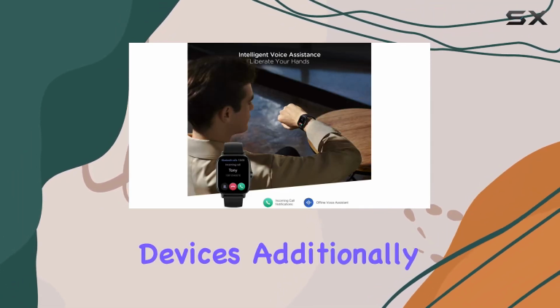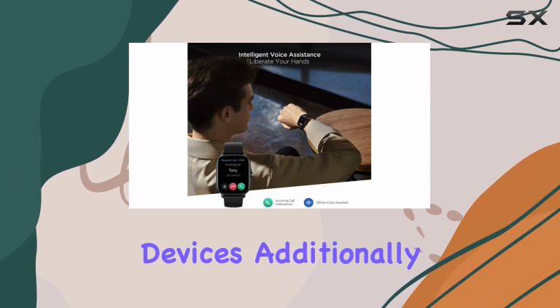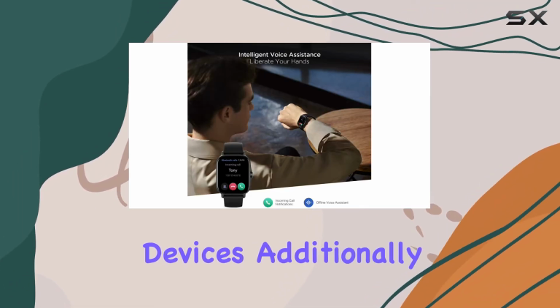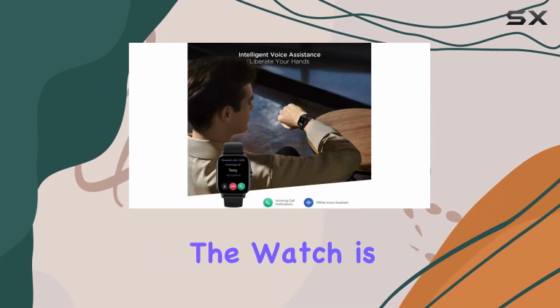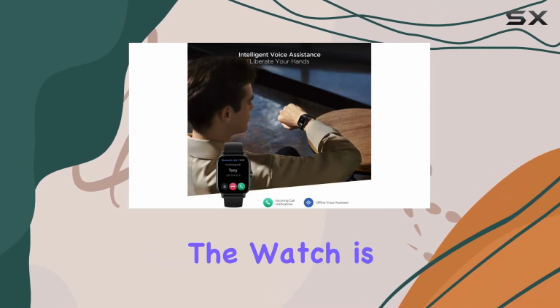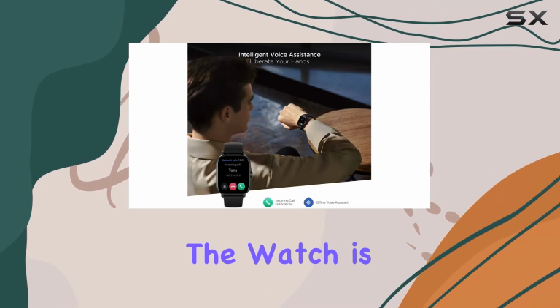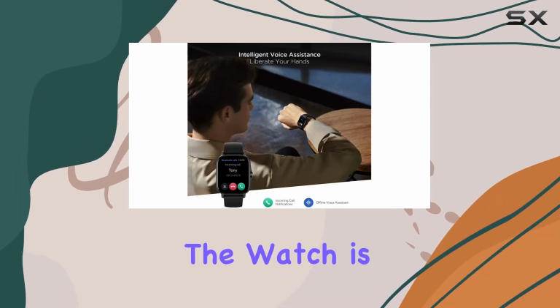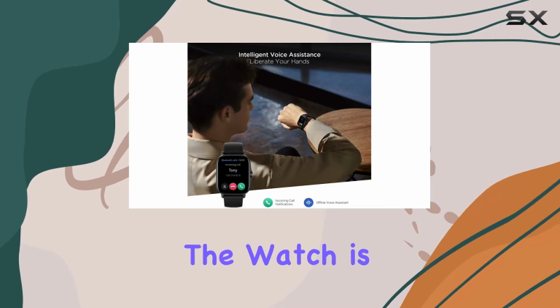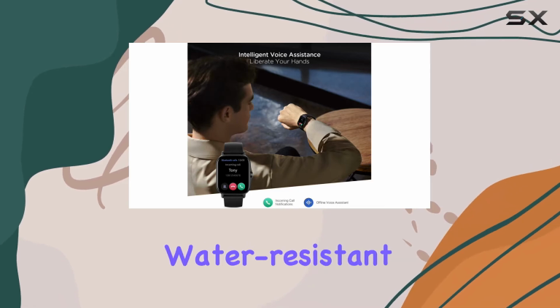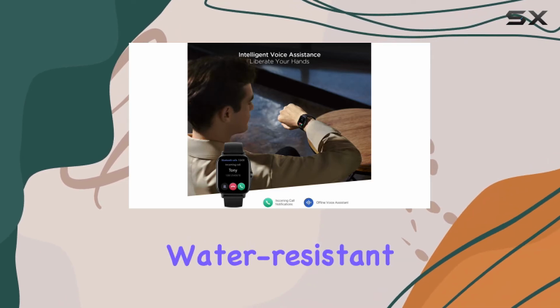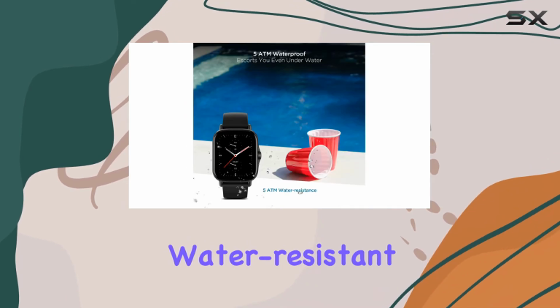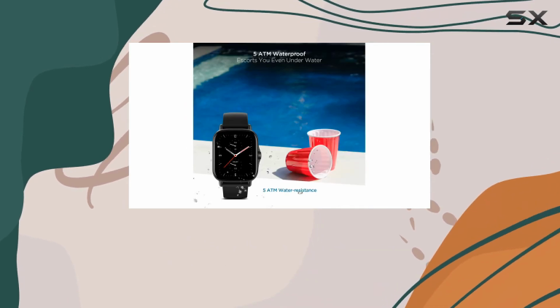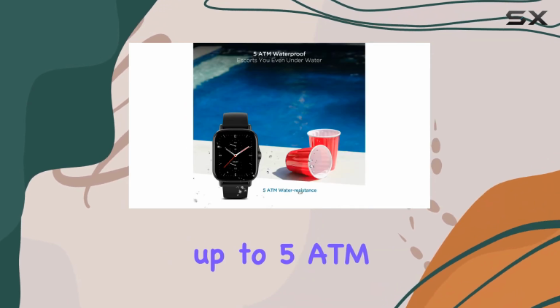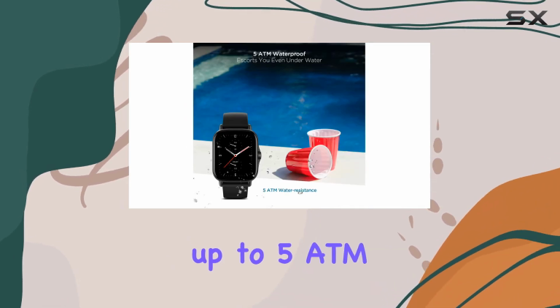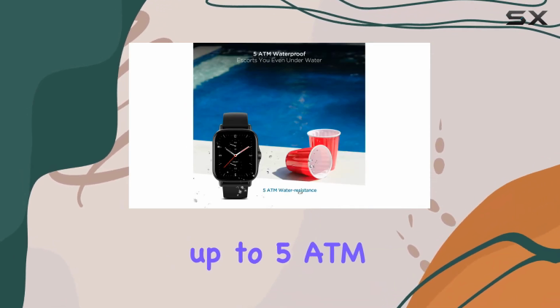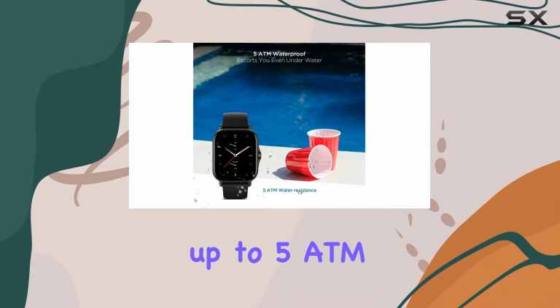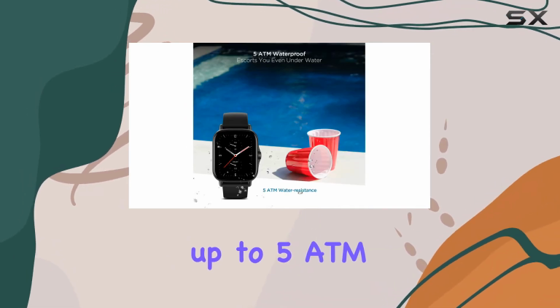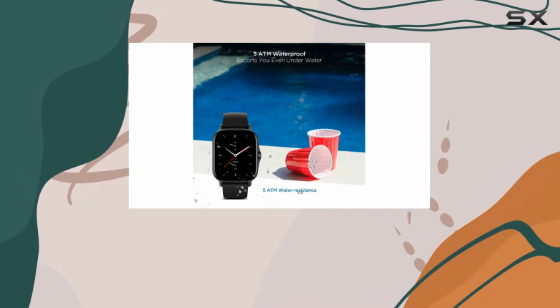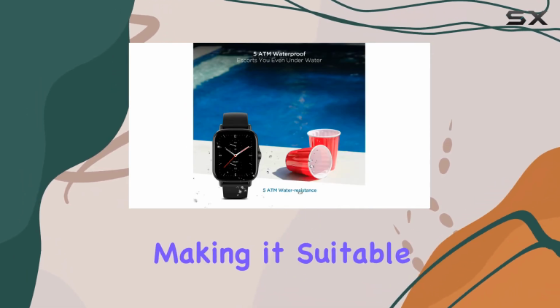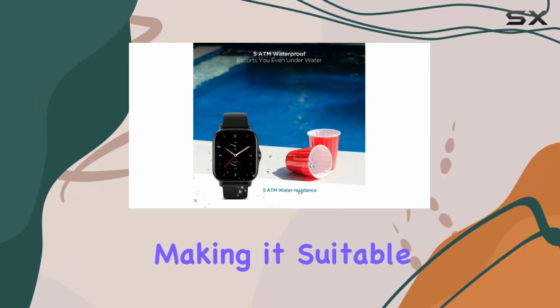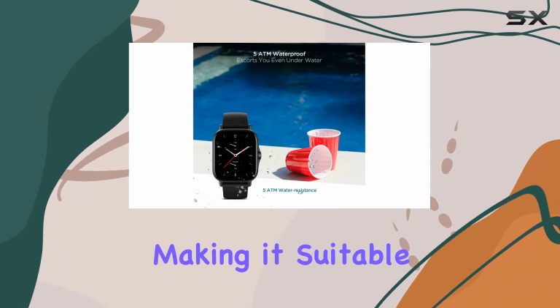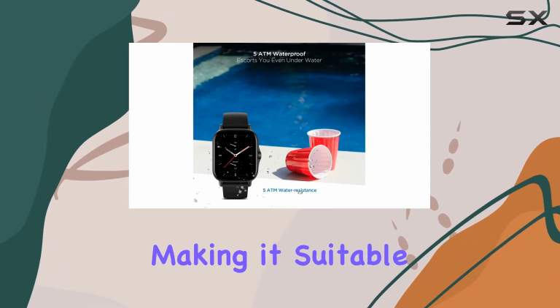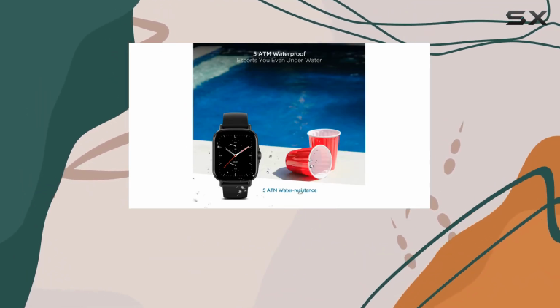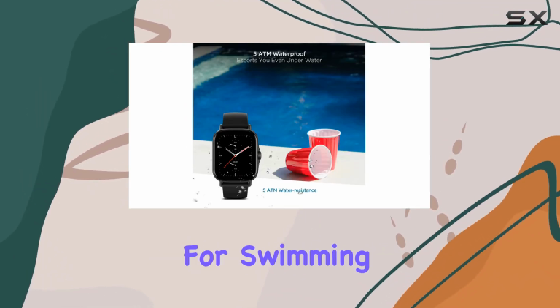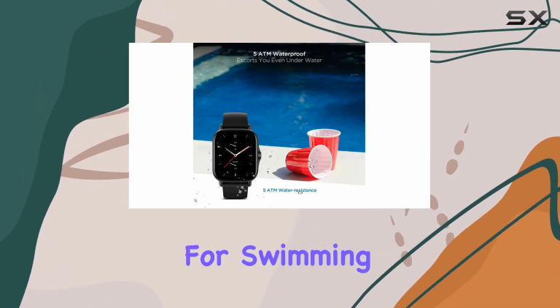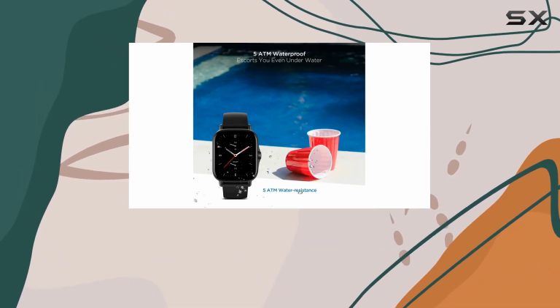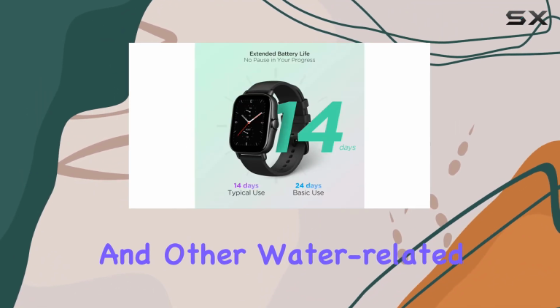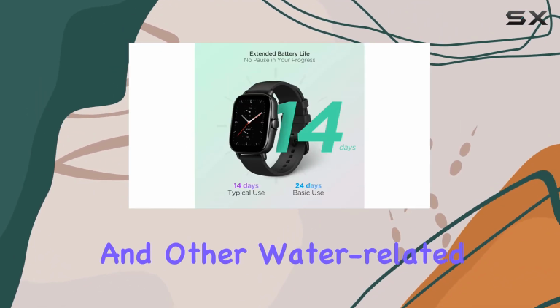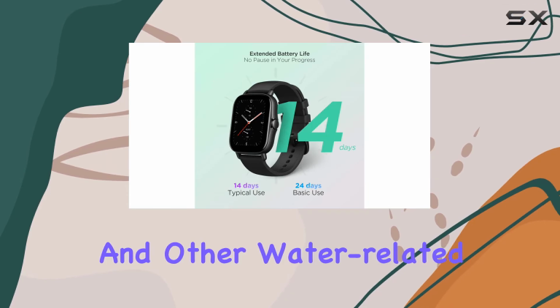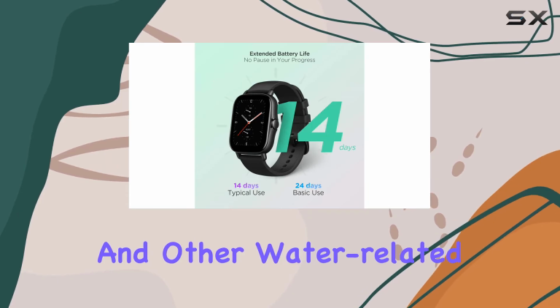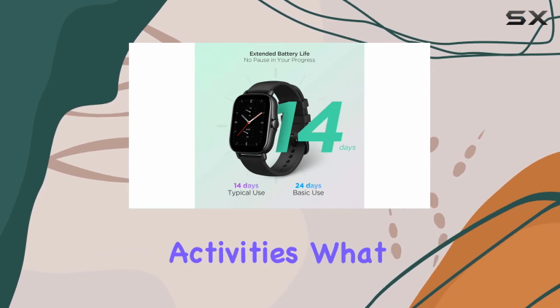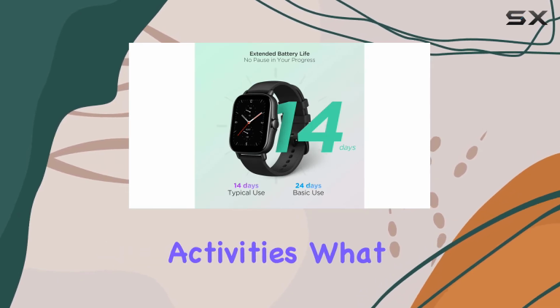Additionally, the watch is water-resistant up to 5 ATM, making it suitable for swimming and other water-related activities.